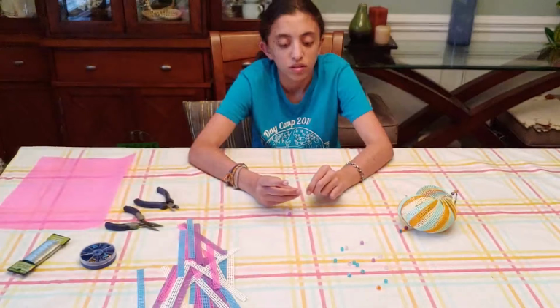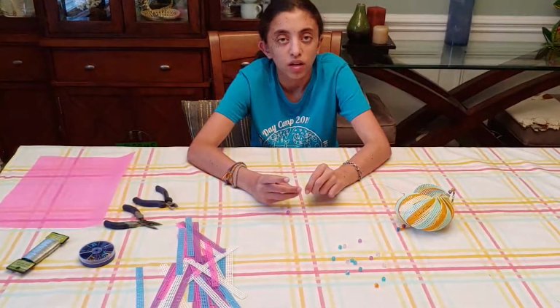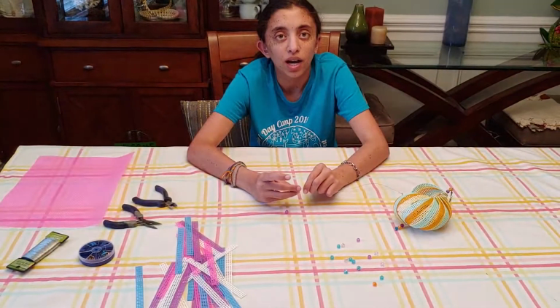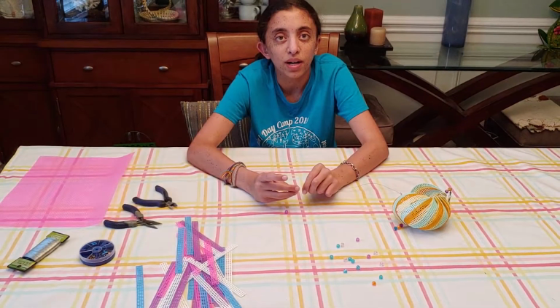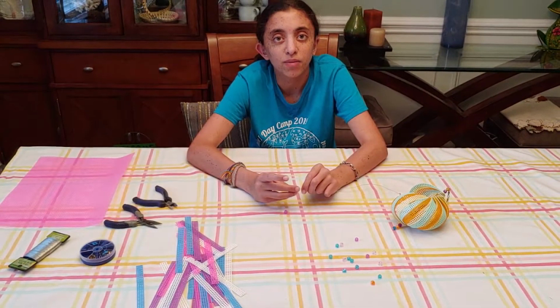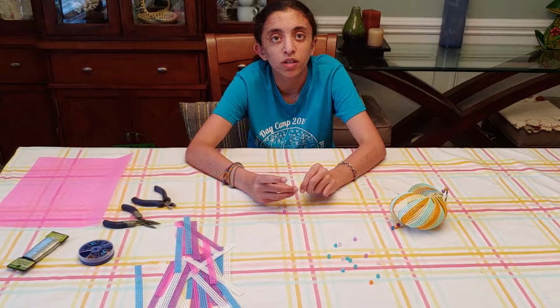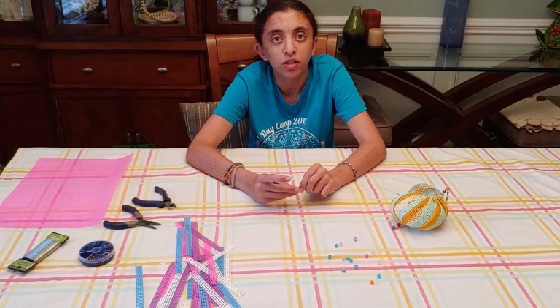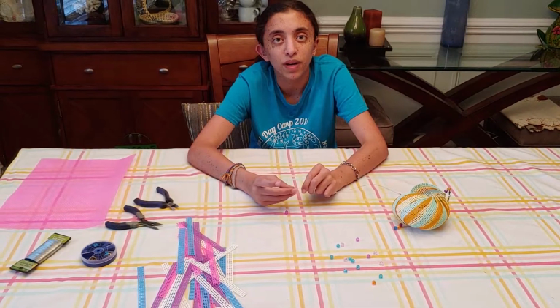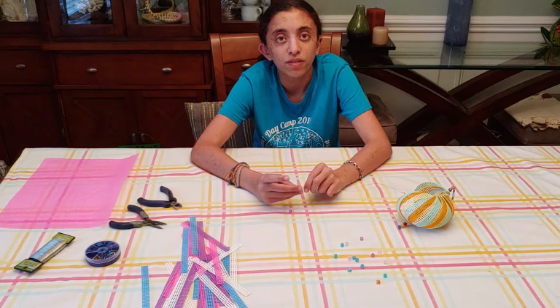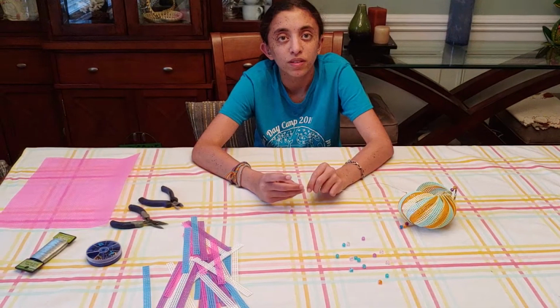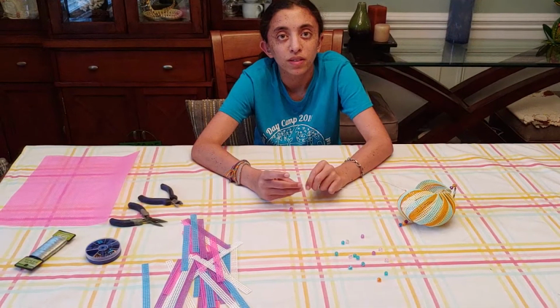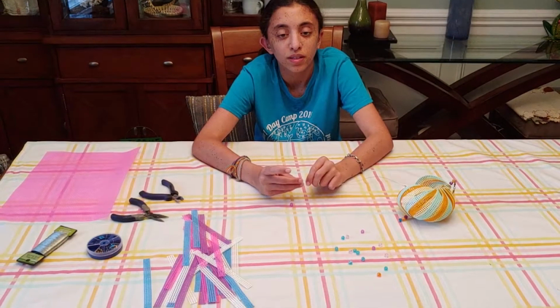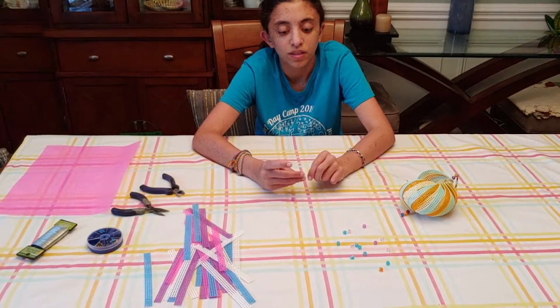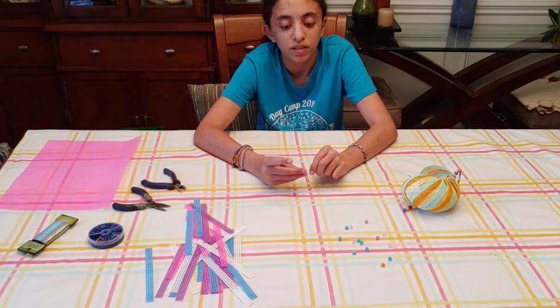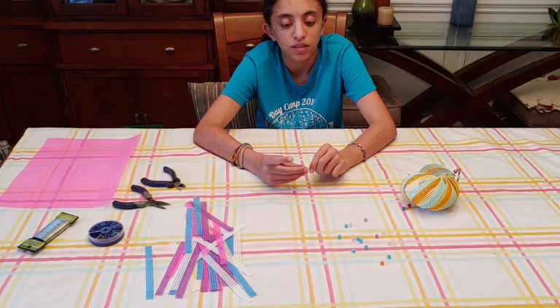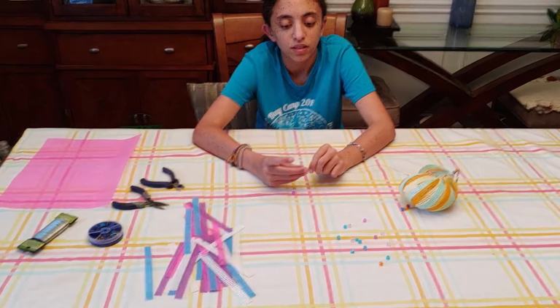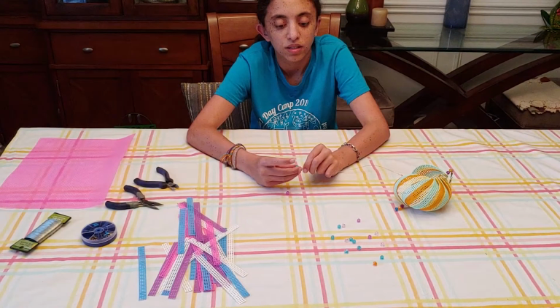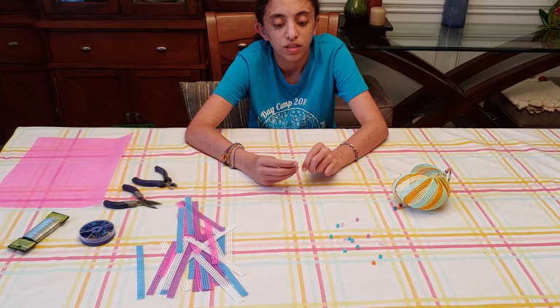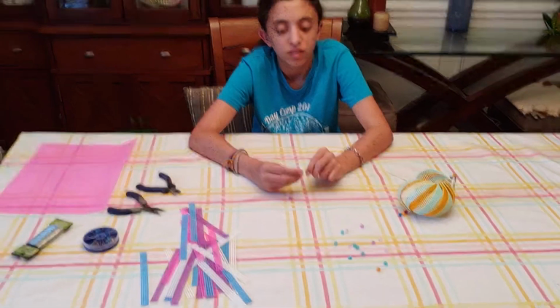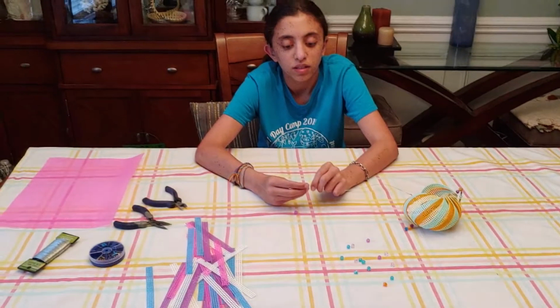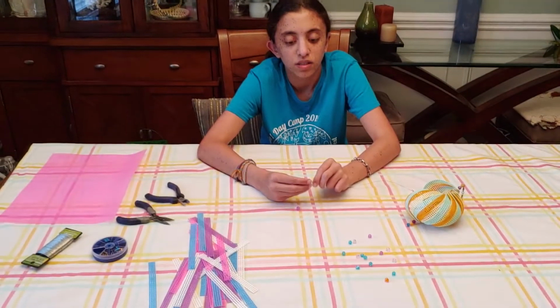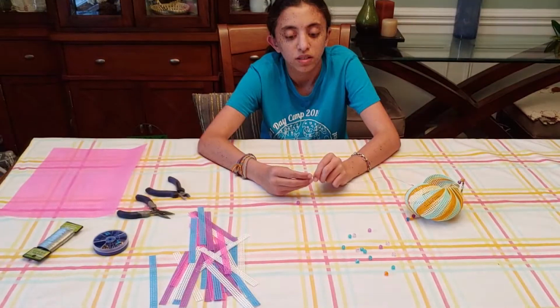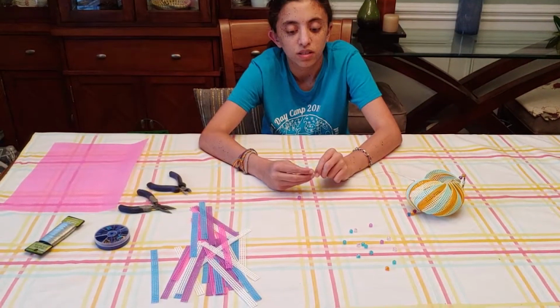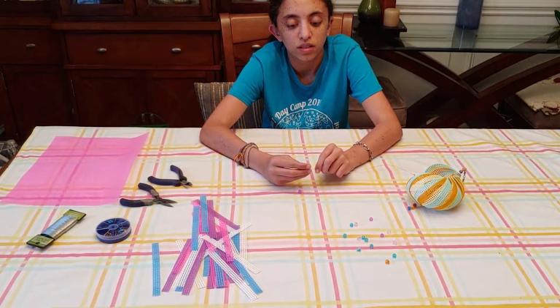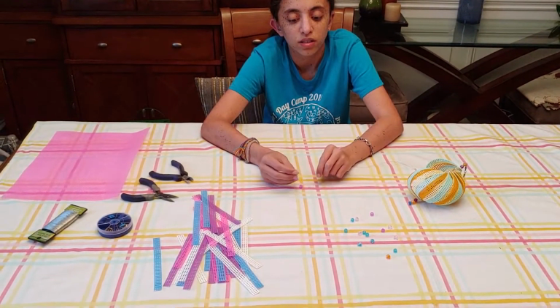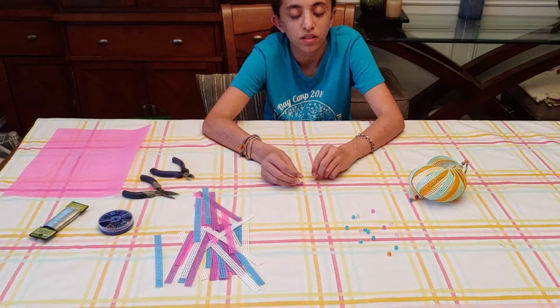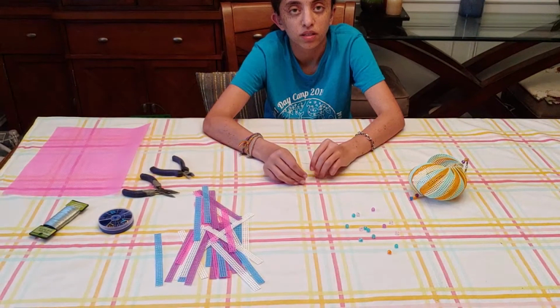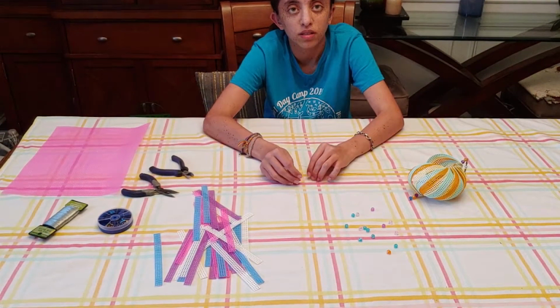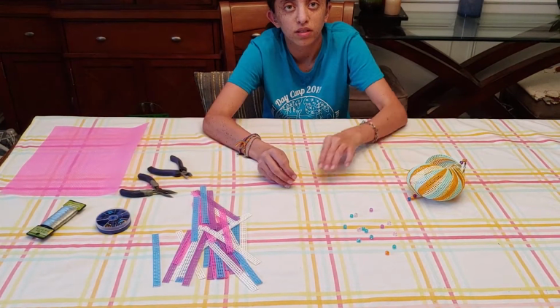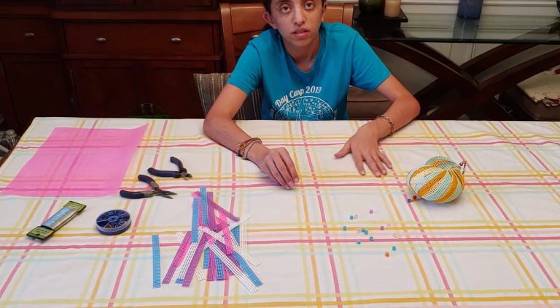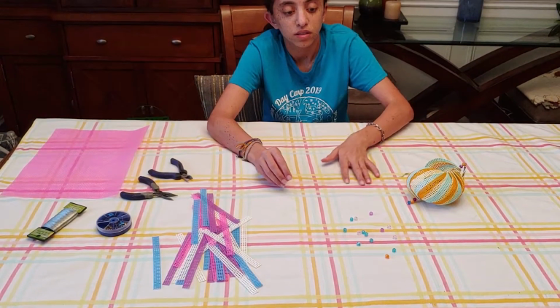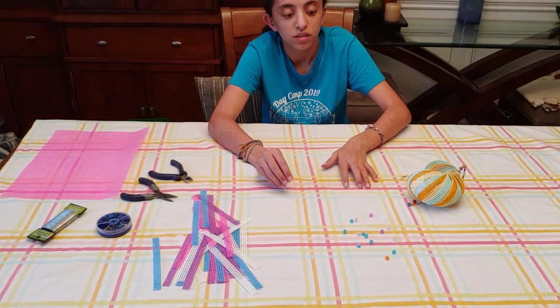Hi, my name is Cocoa Puff. And I am Beezus. And today we are going to be working on making a conch shell spinner.